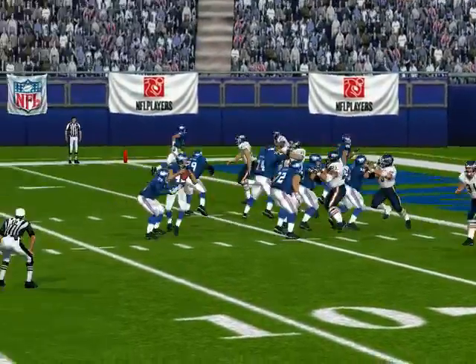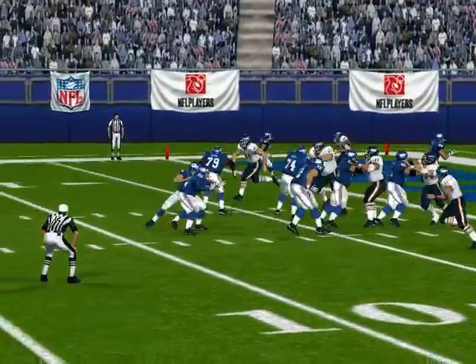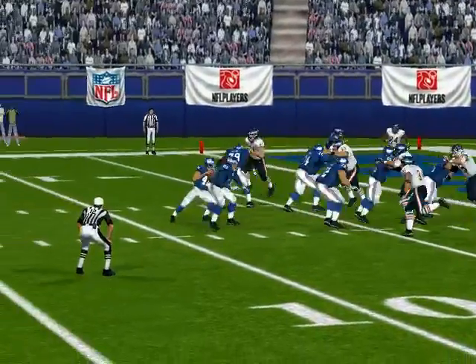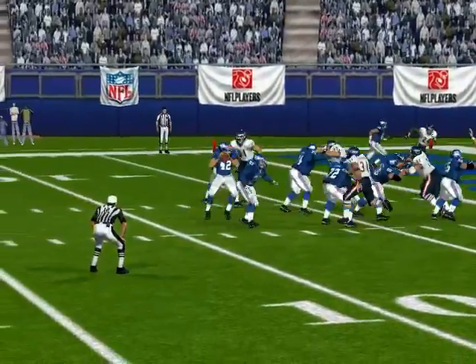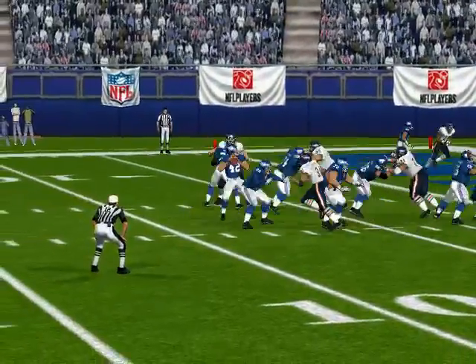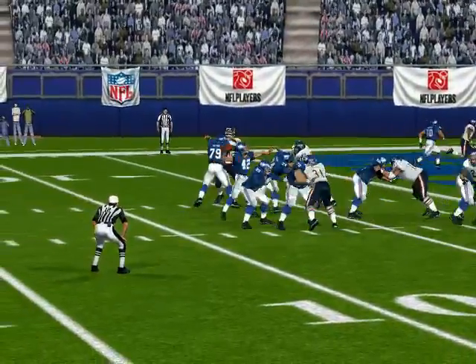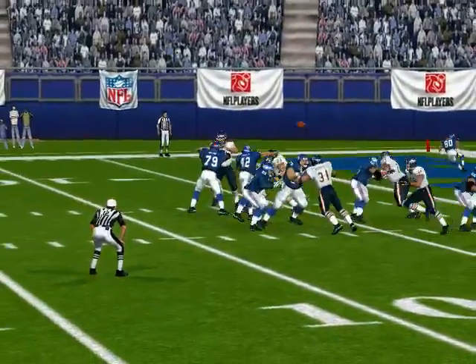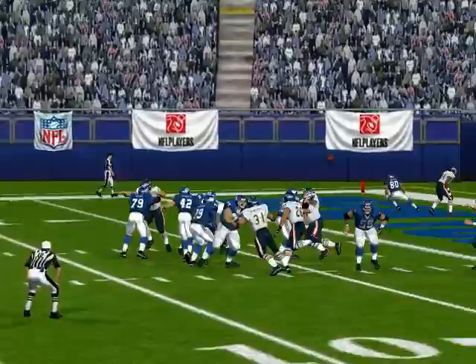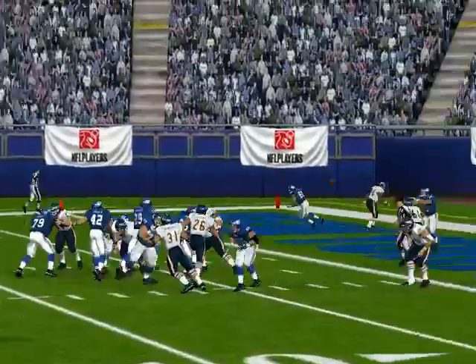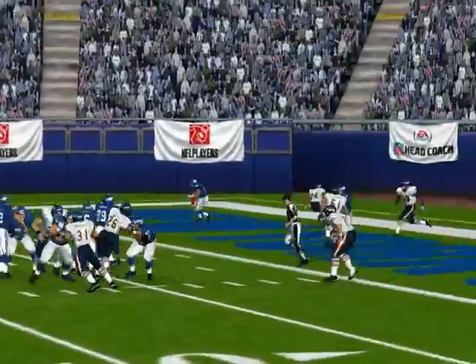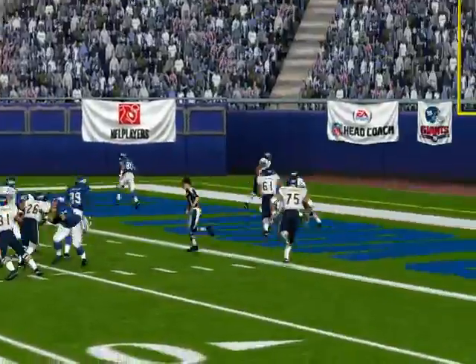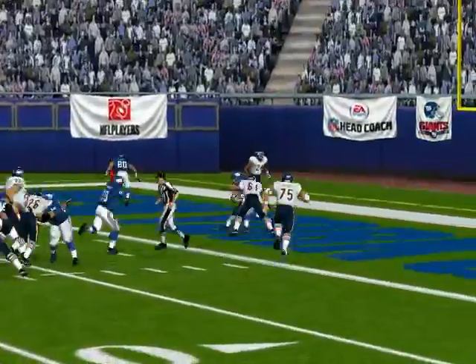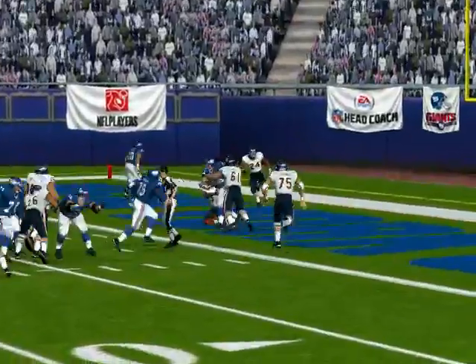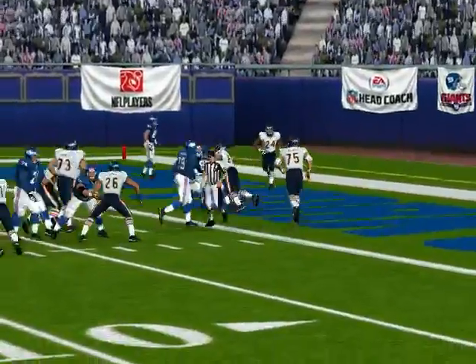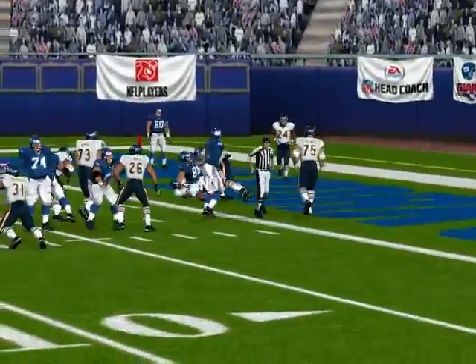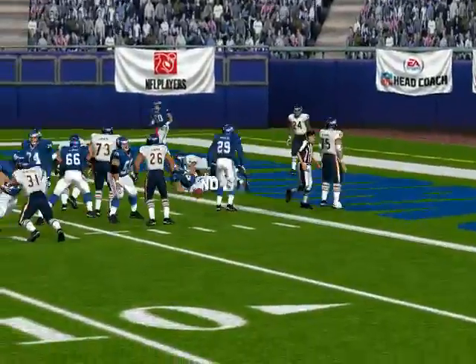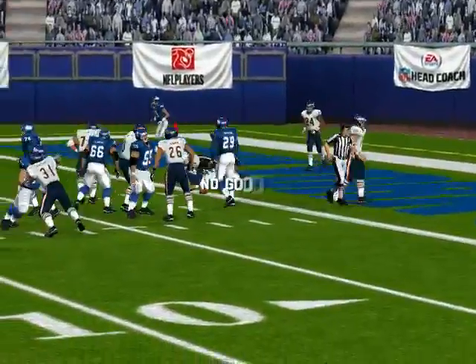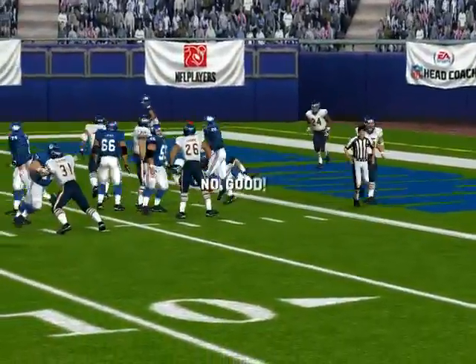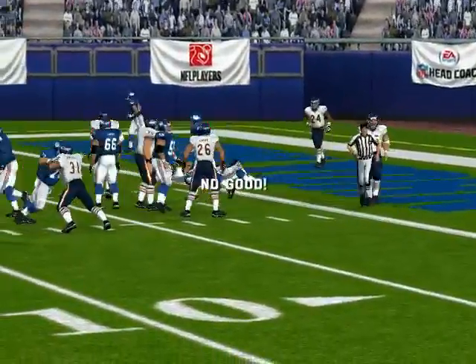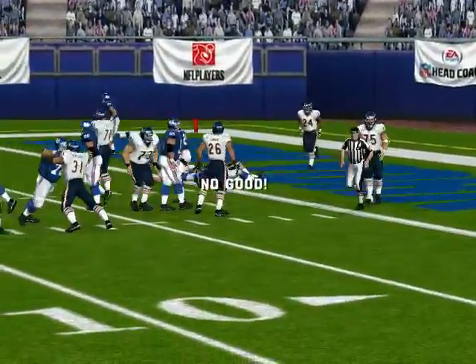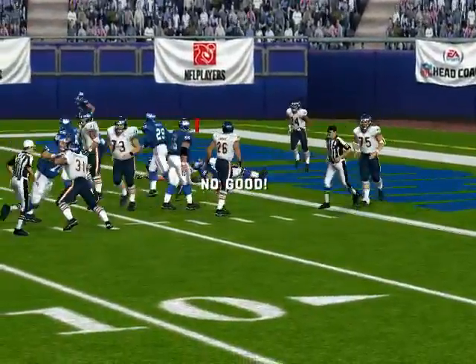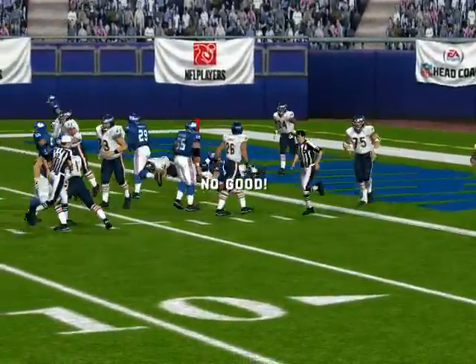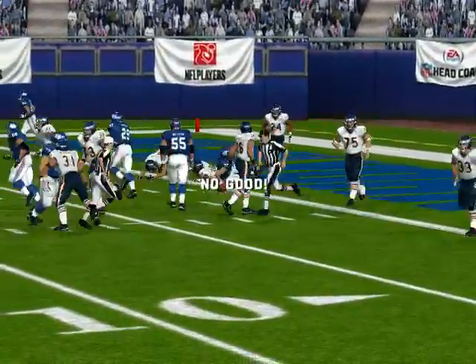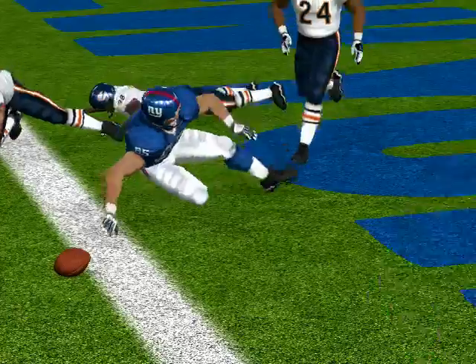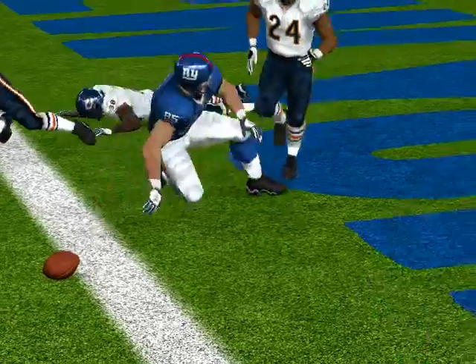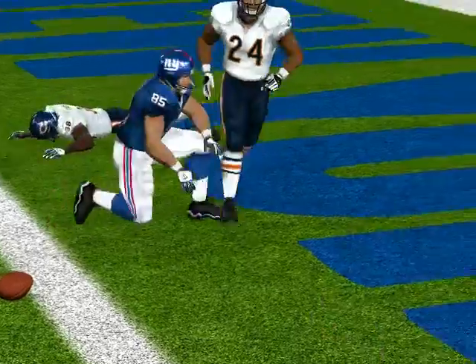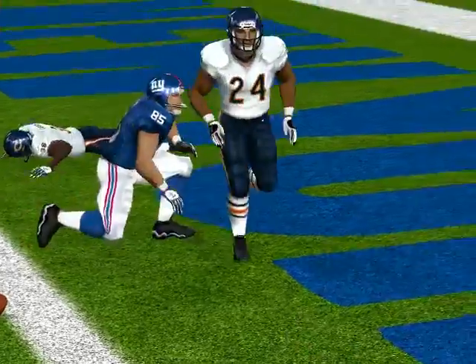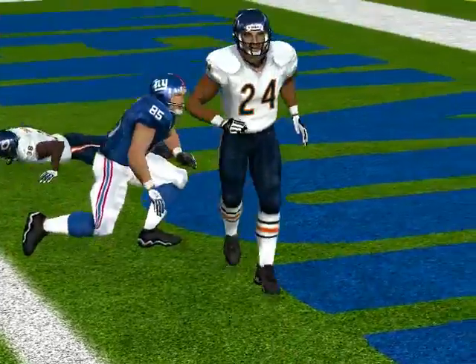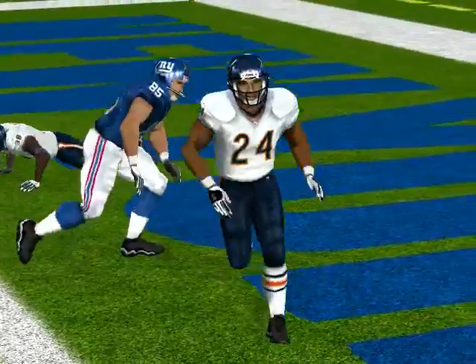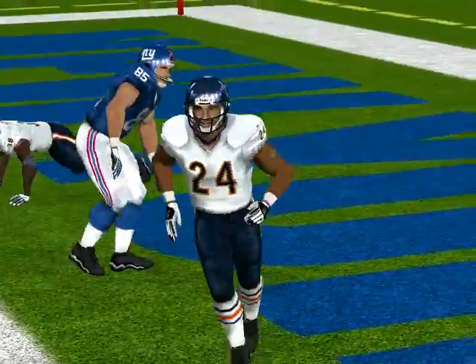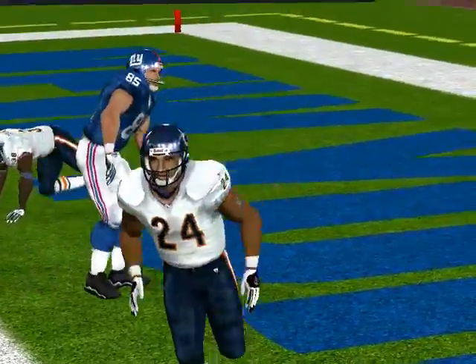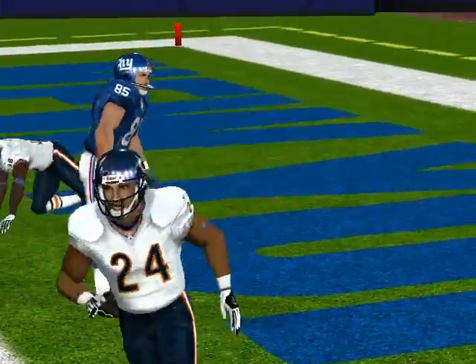They're blitzing. Throws it. This one falls incomplete. The two-point try is no good.